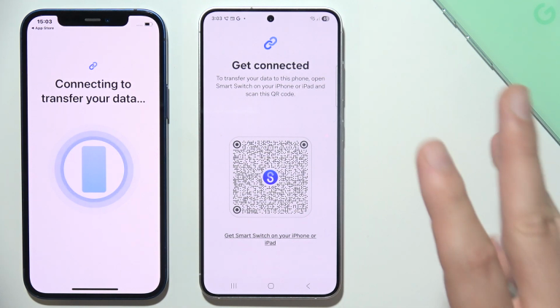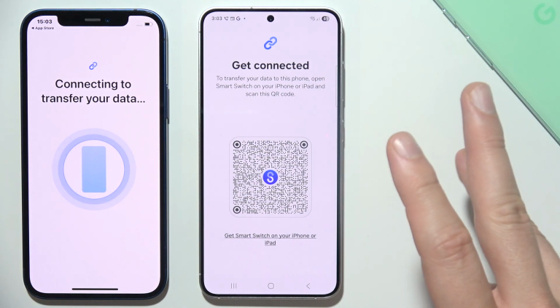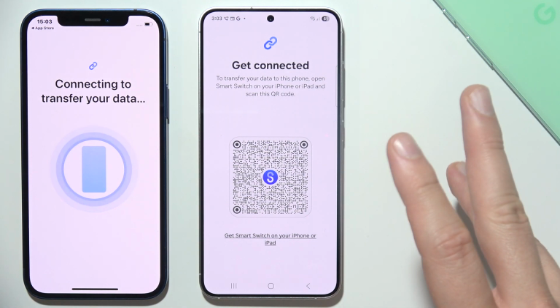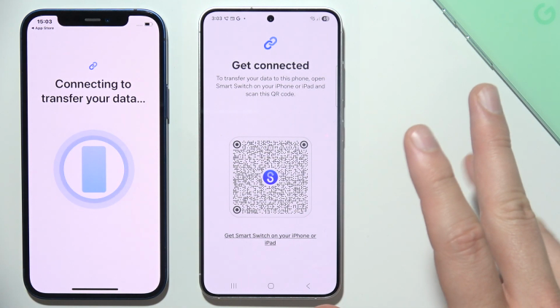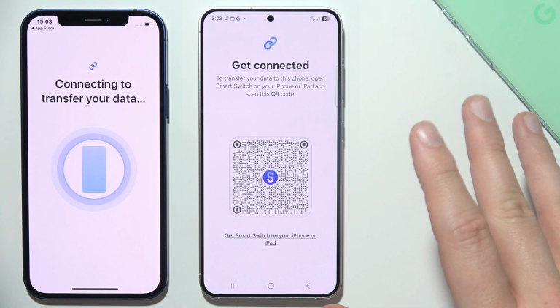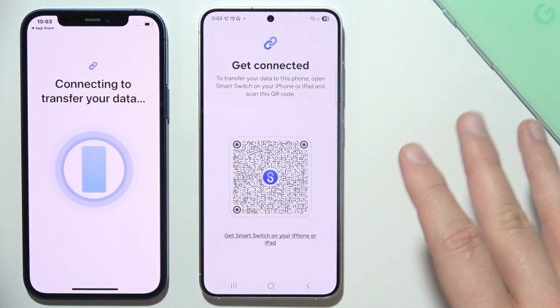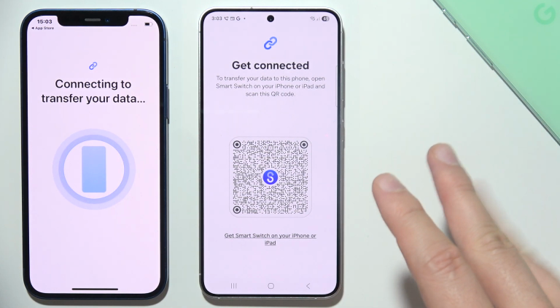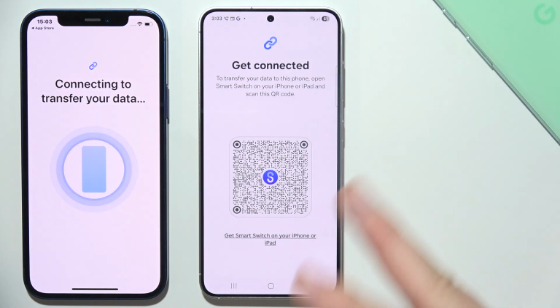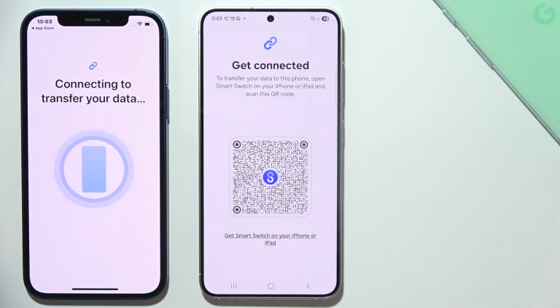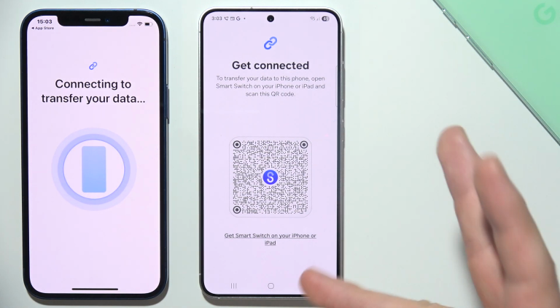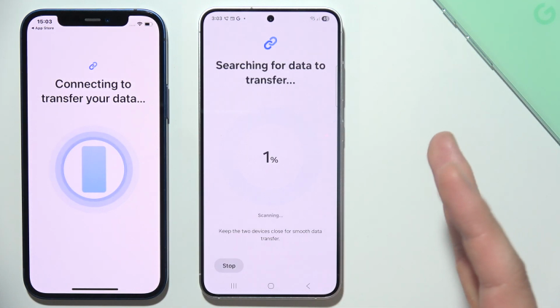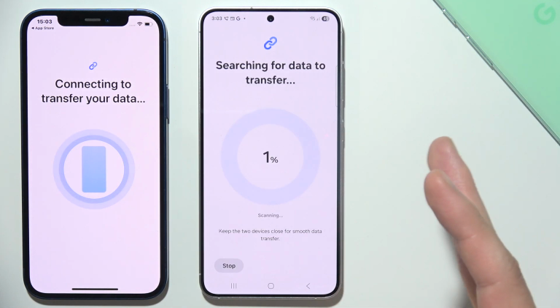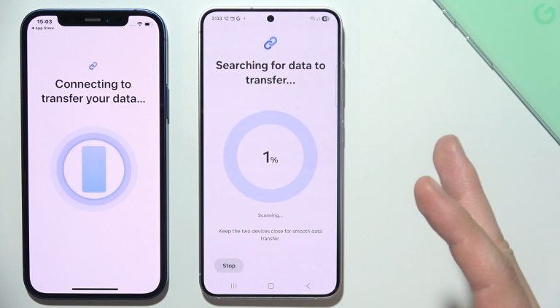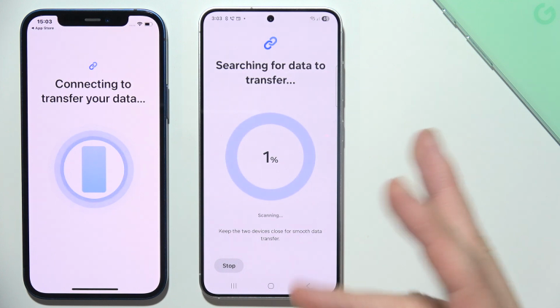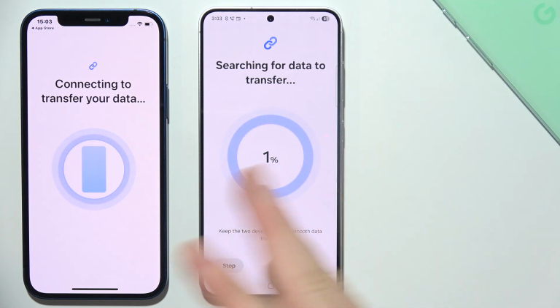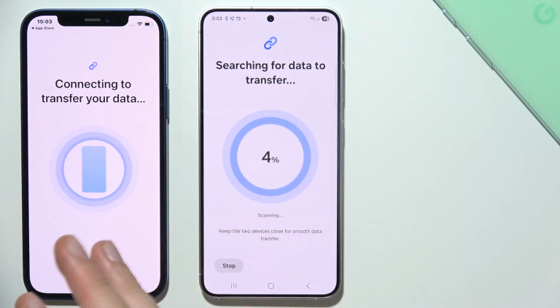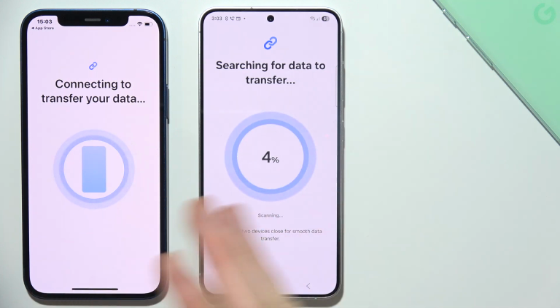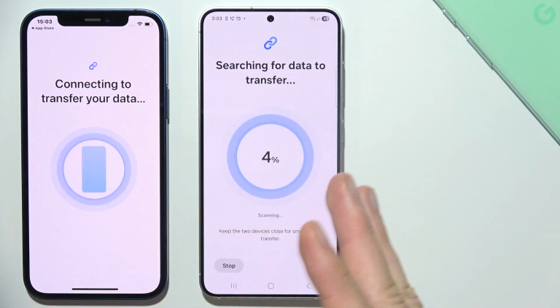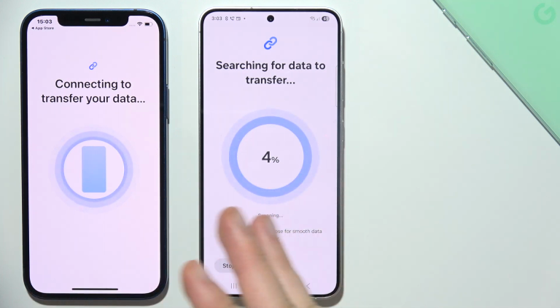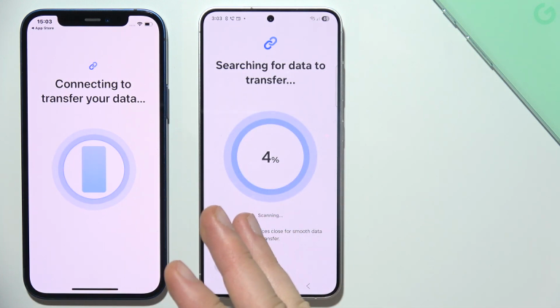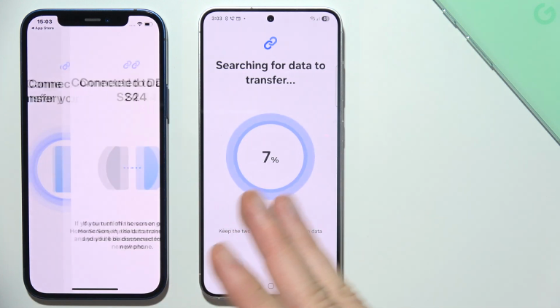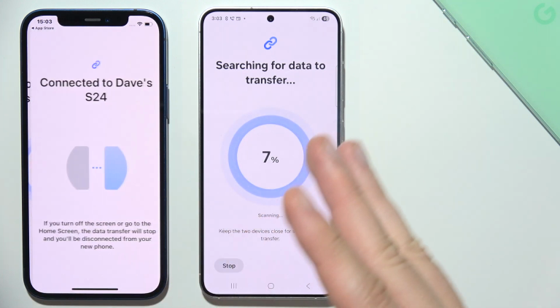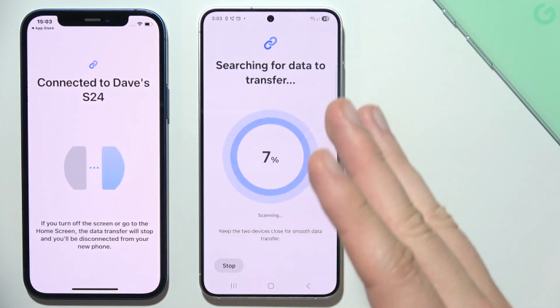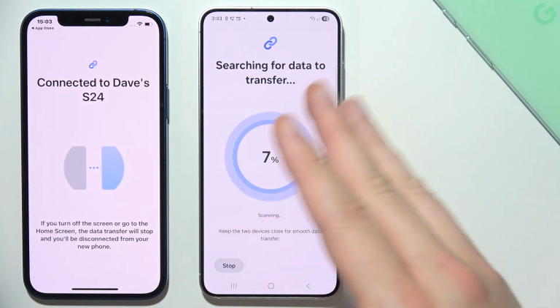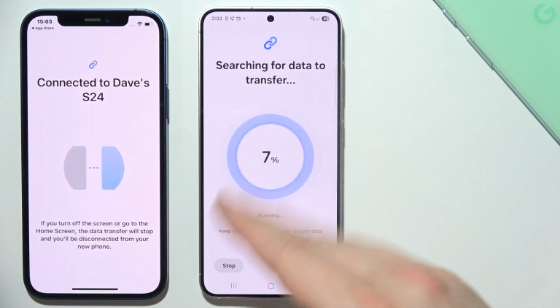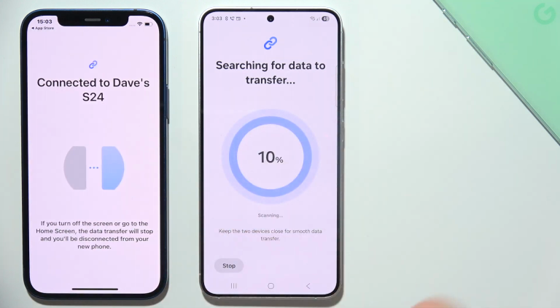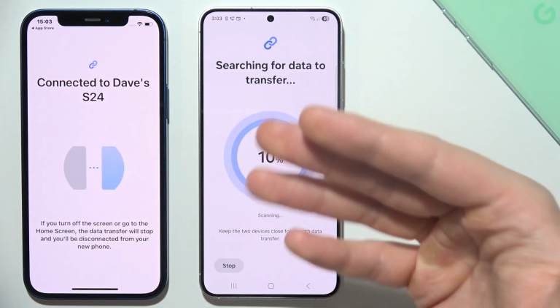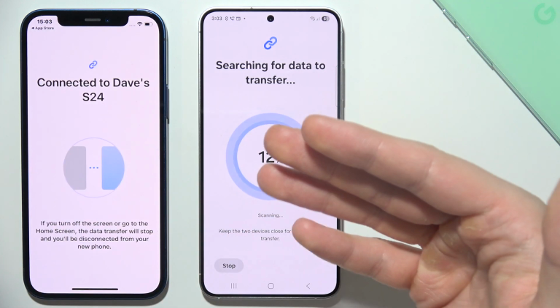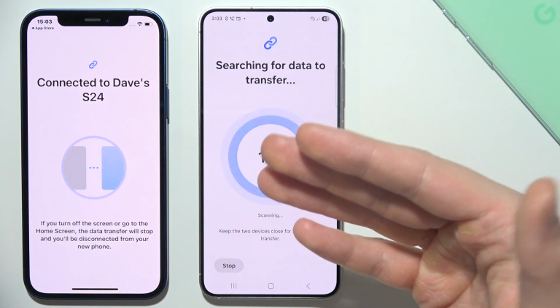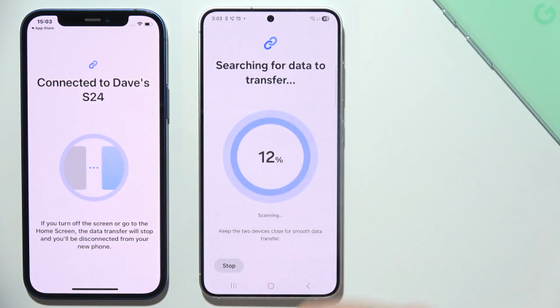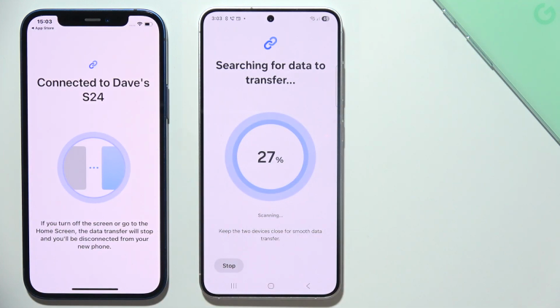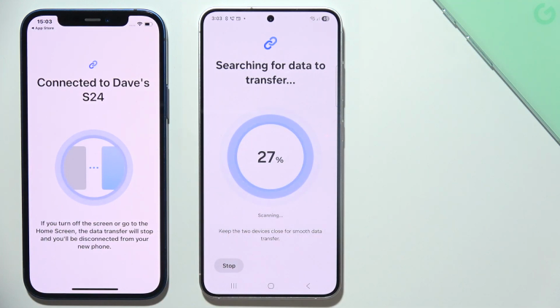By the way, if something is not working properly — for example, you cannot connect — just repeat all of these steps.